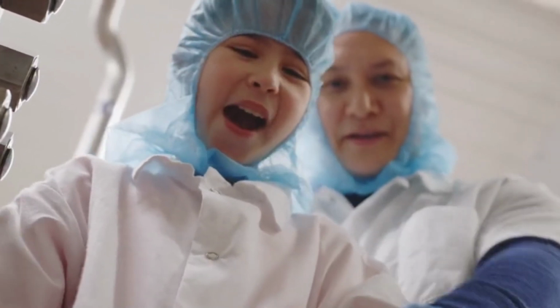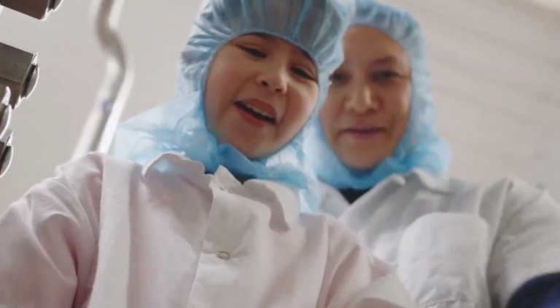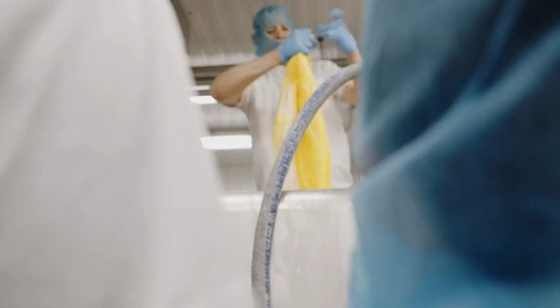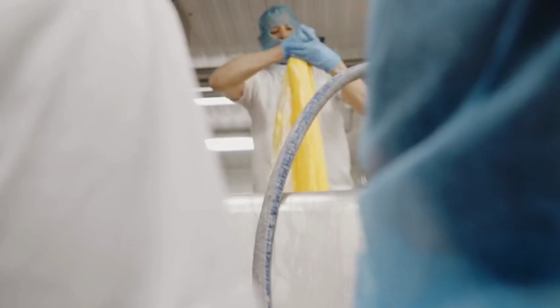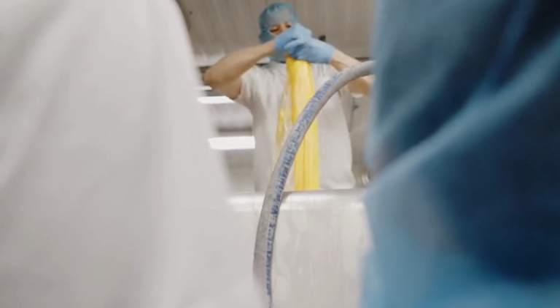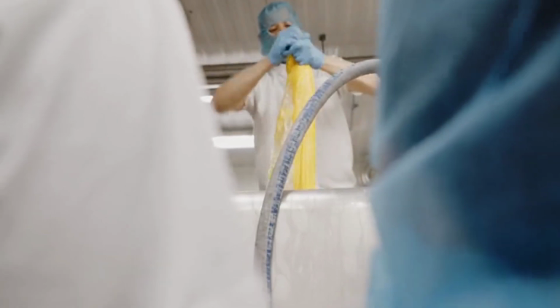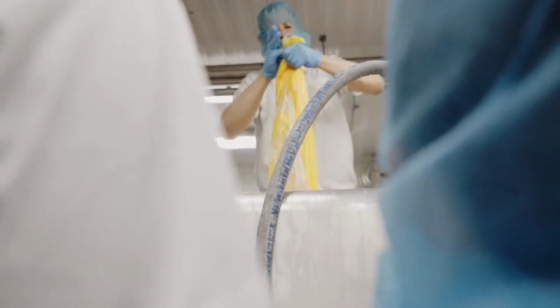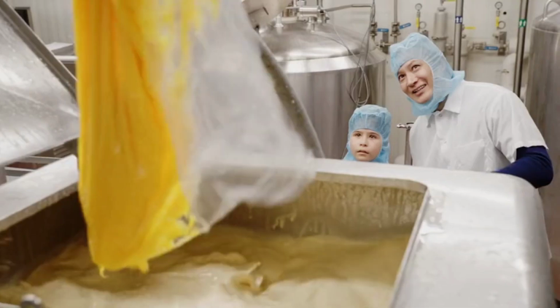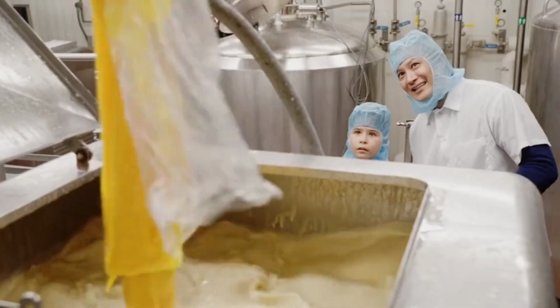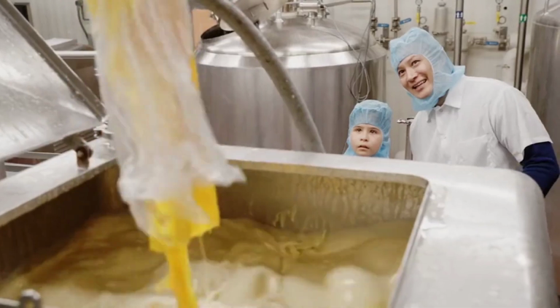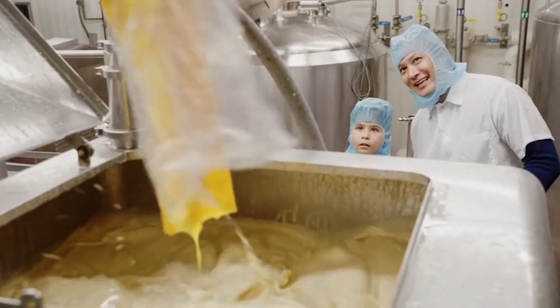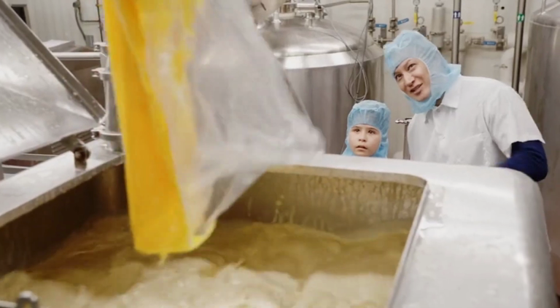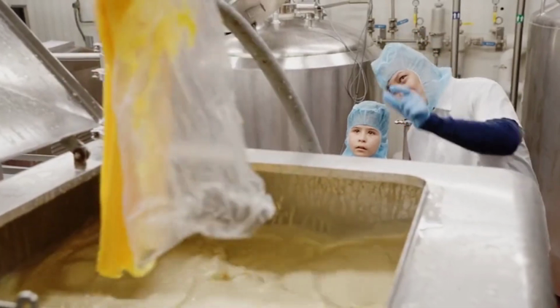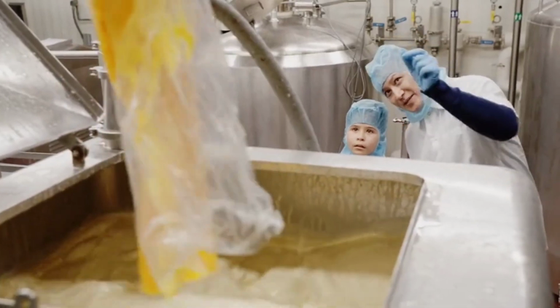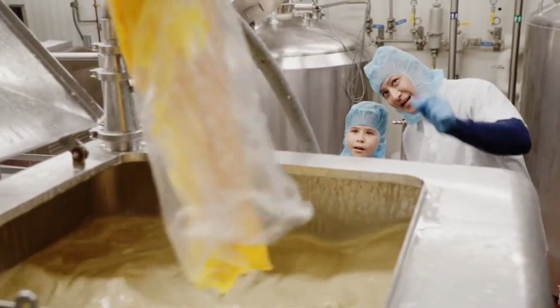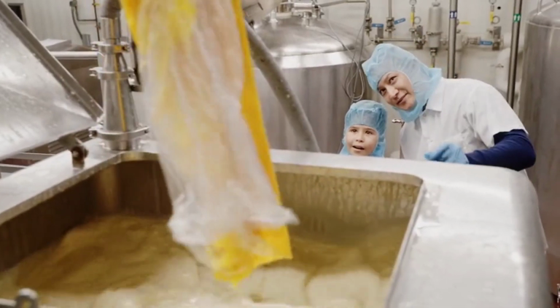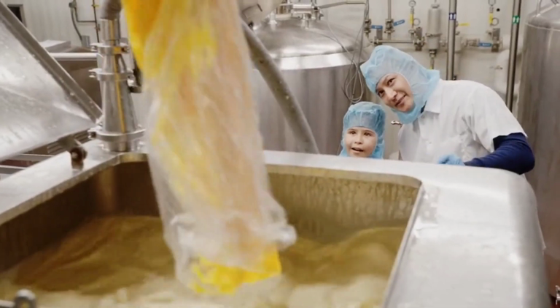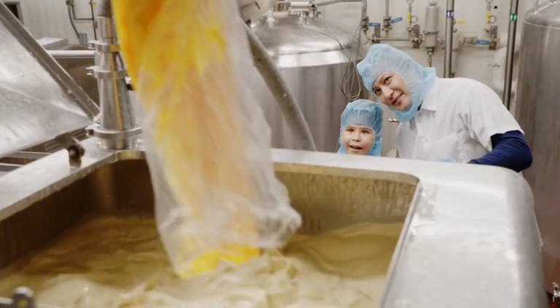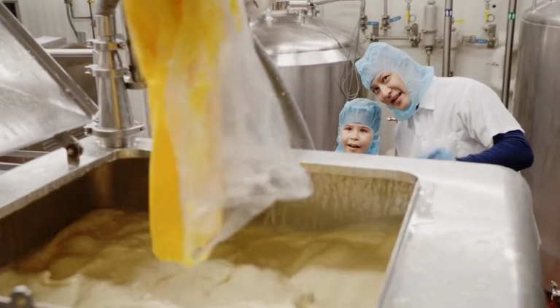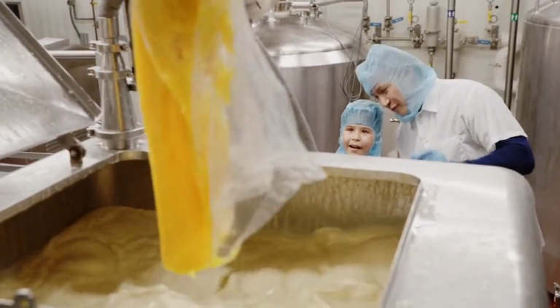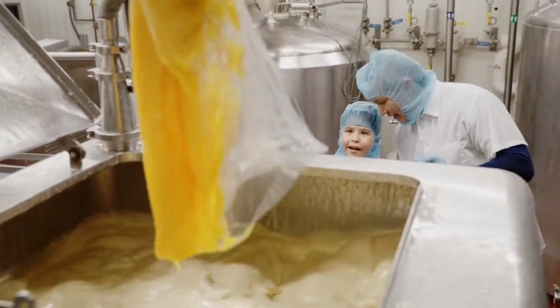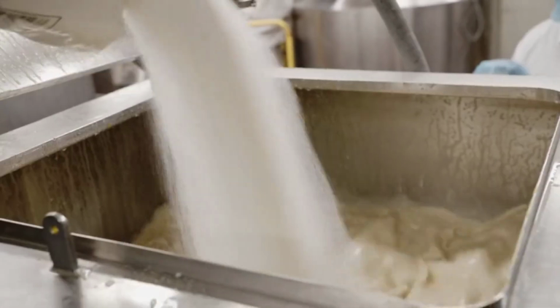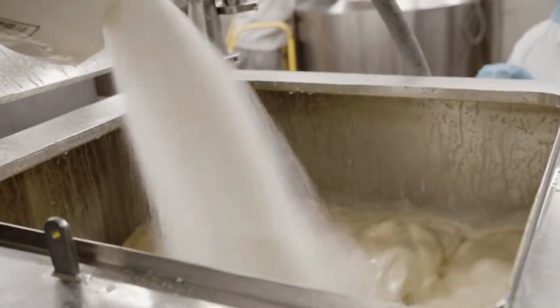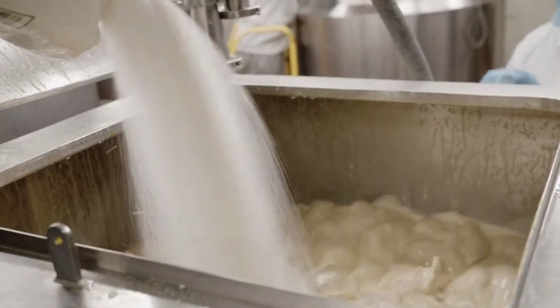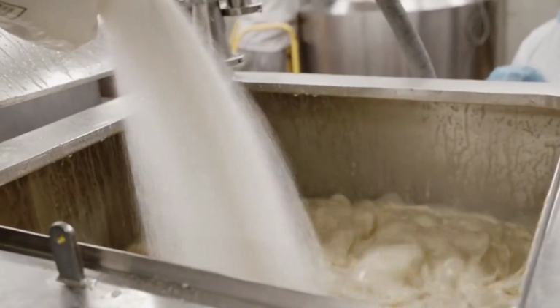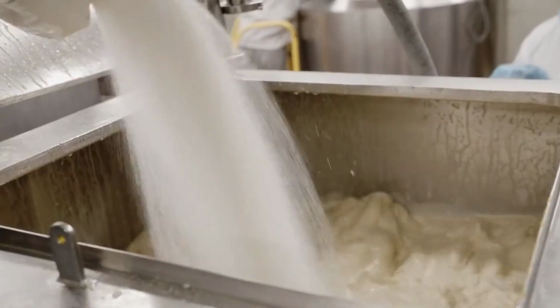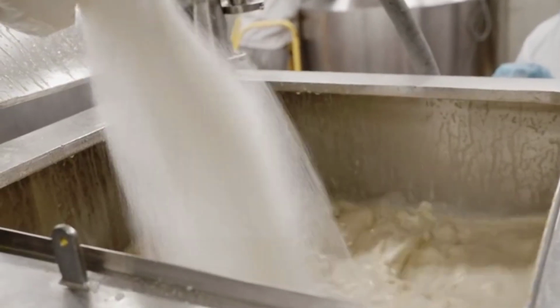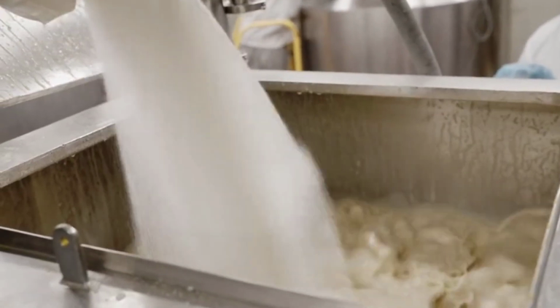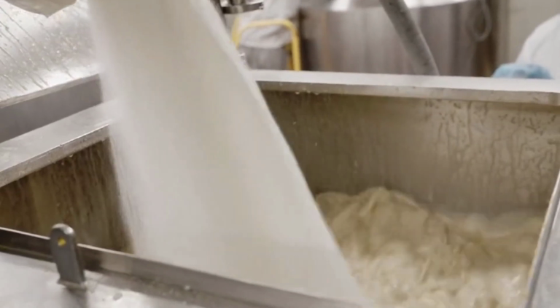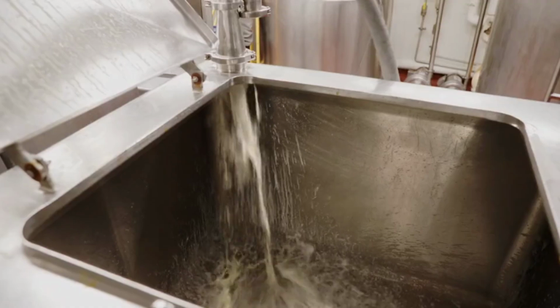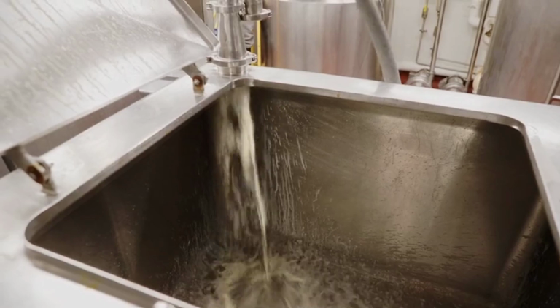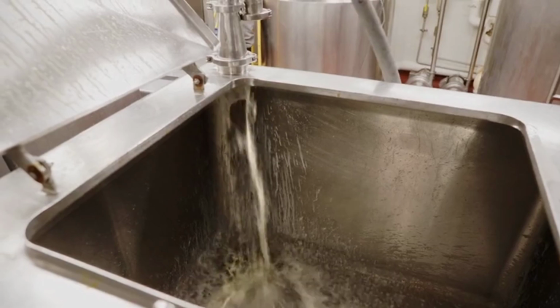The first step is to add the ingredients to this machine: egg yolks, sugar, cream, and milk.